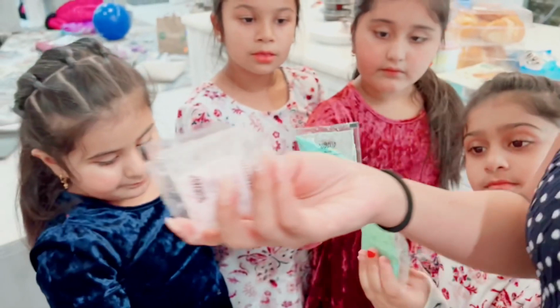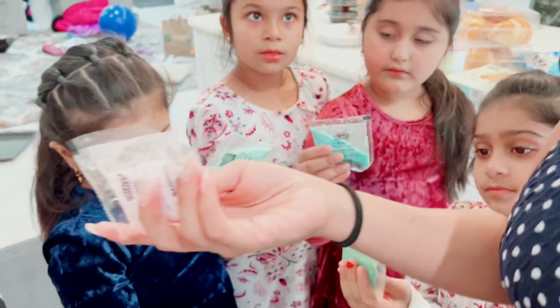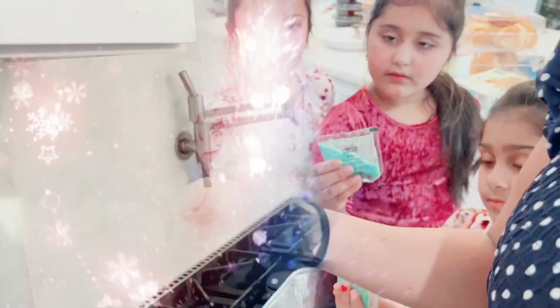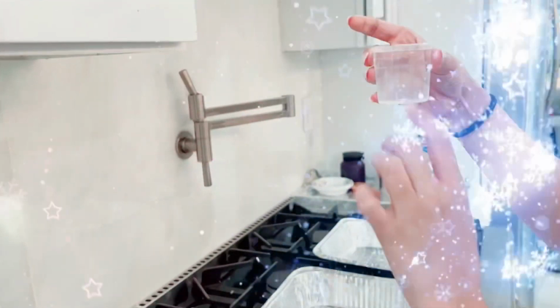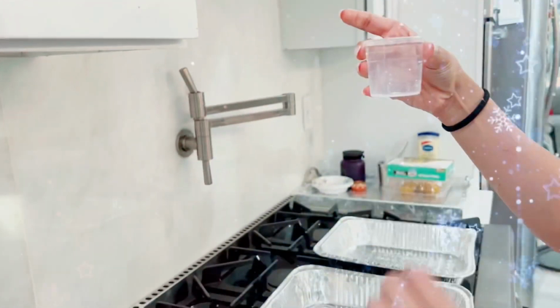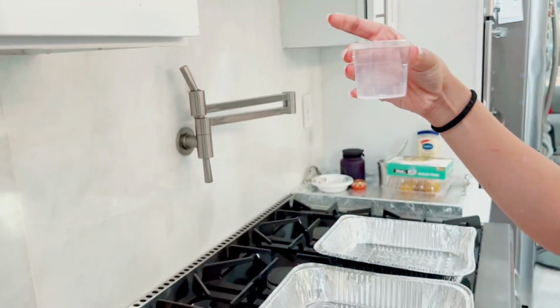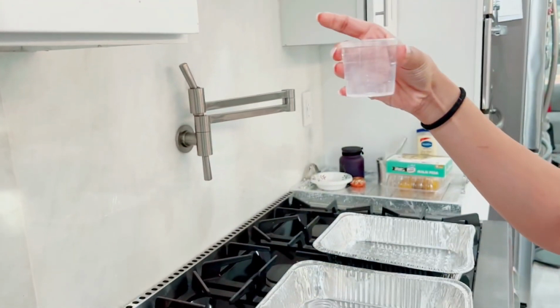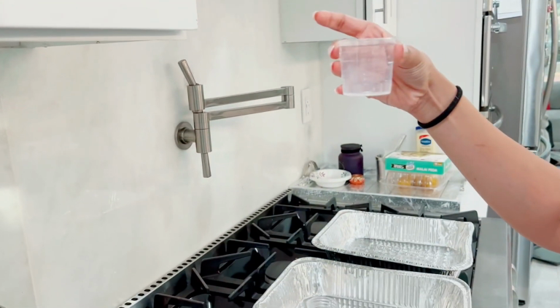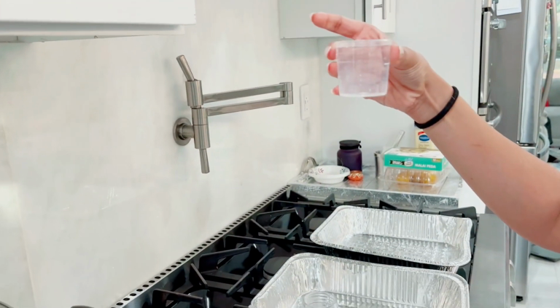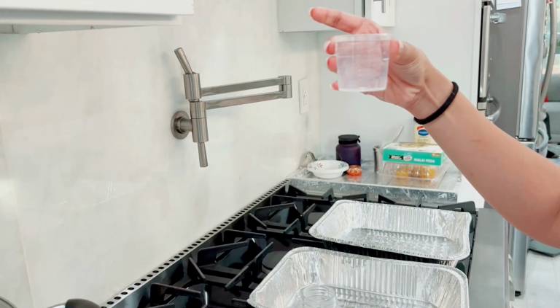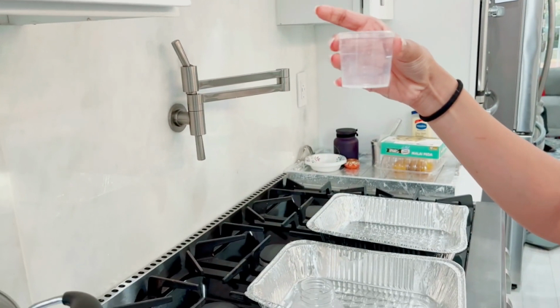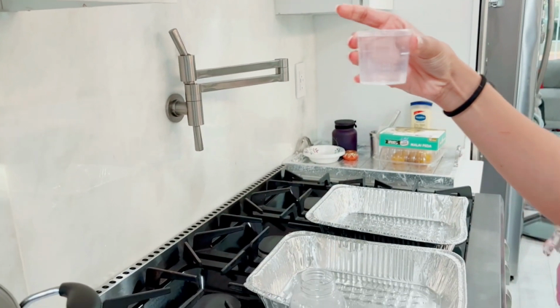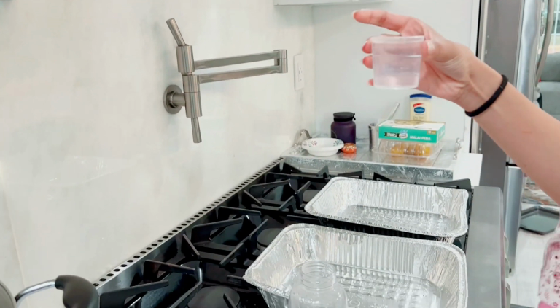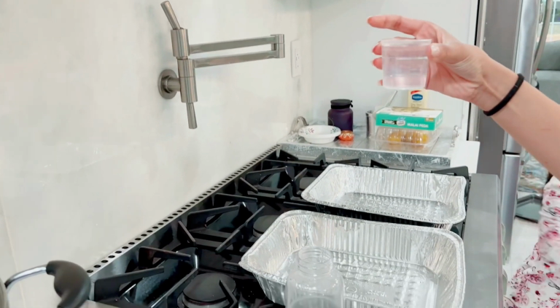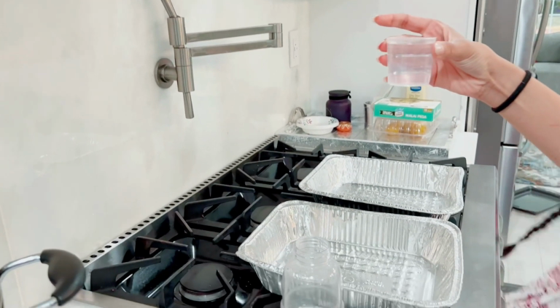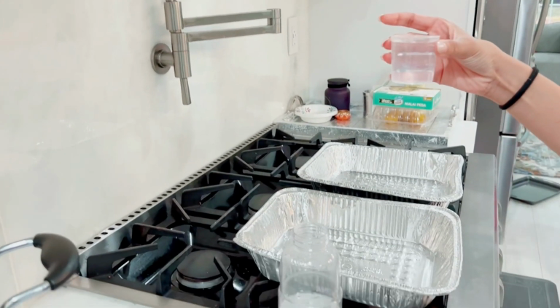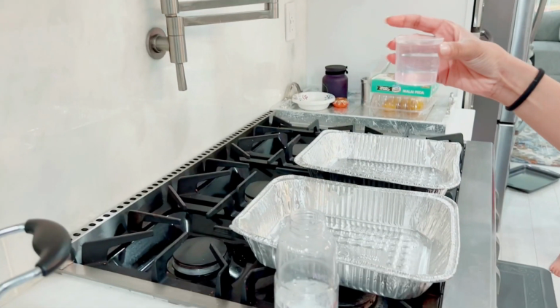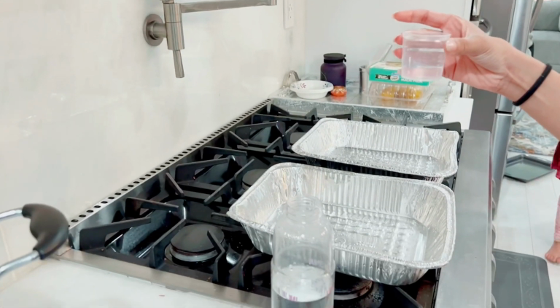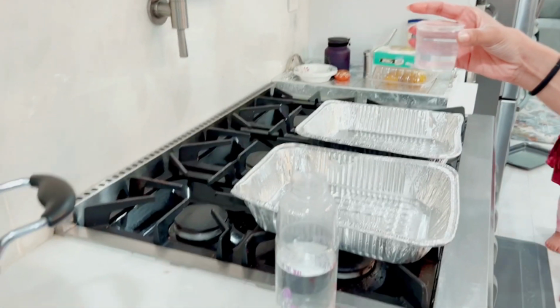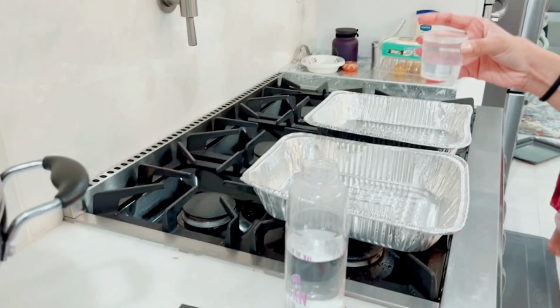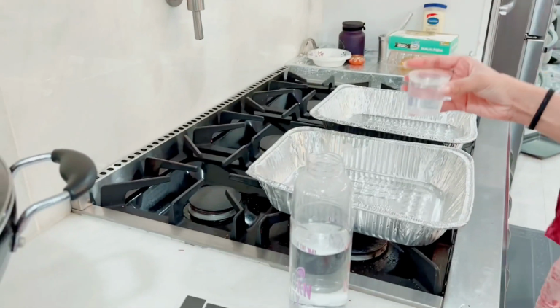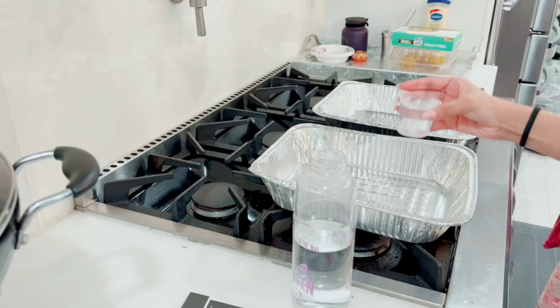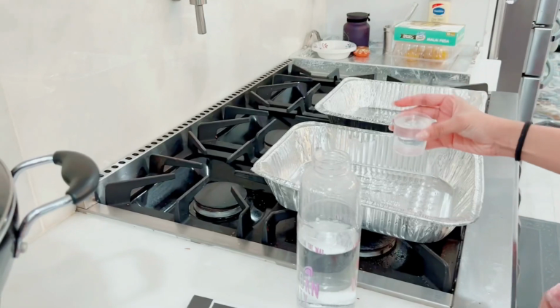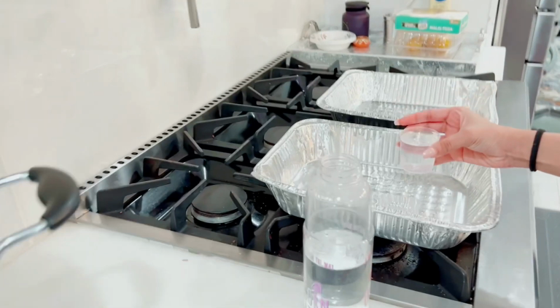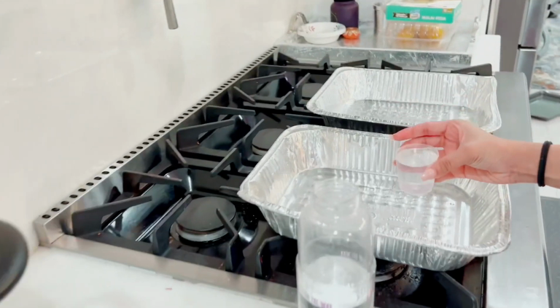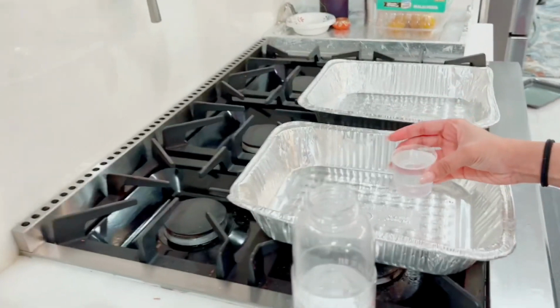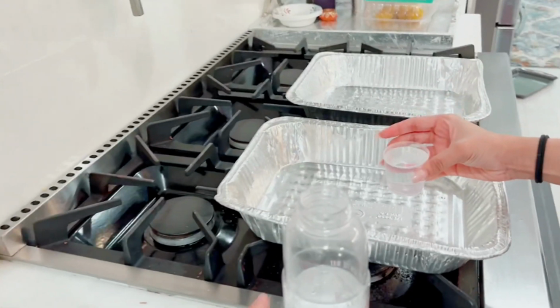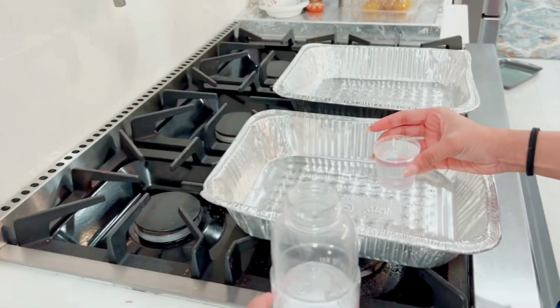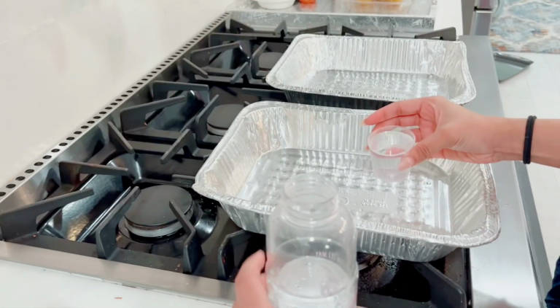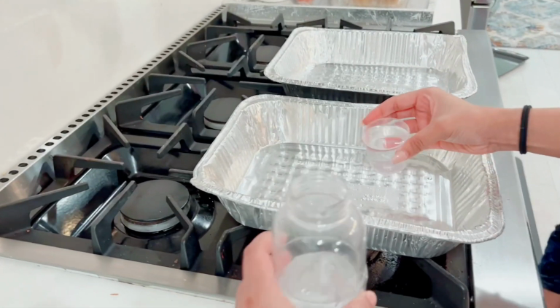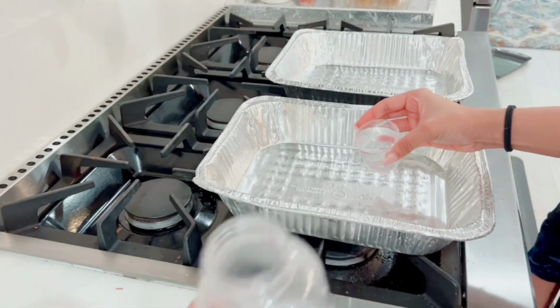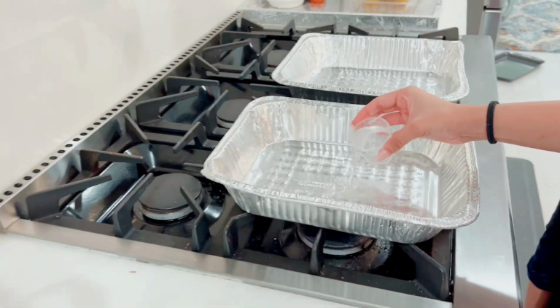So maybe 68 ml. We're going to put 68 ml of the water.